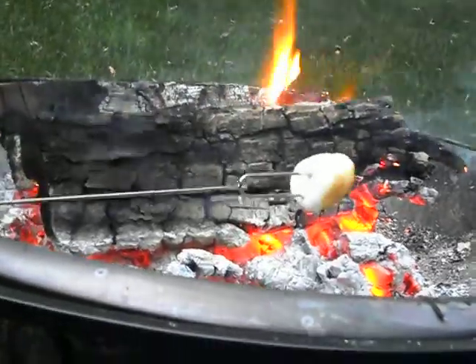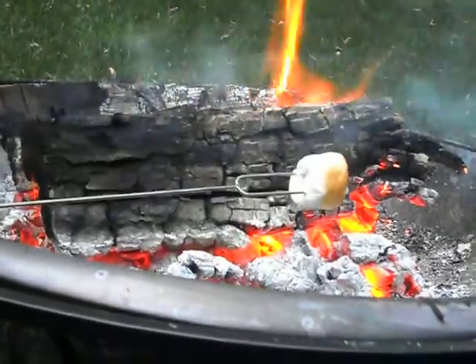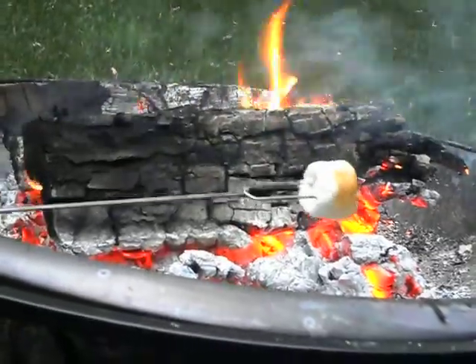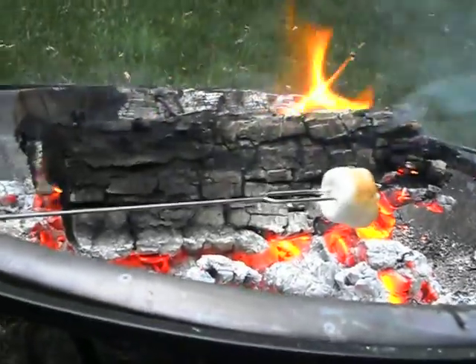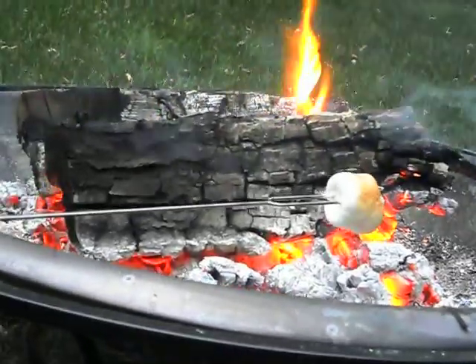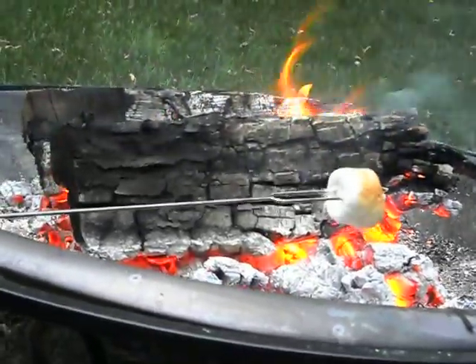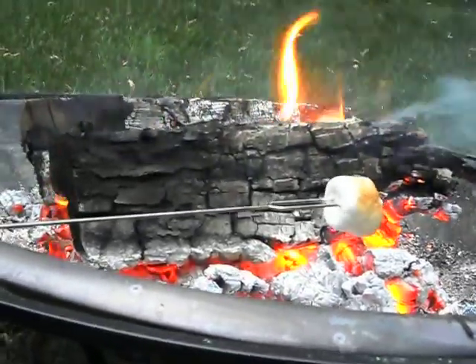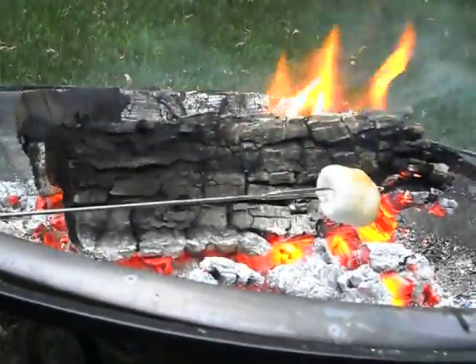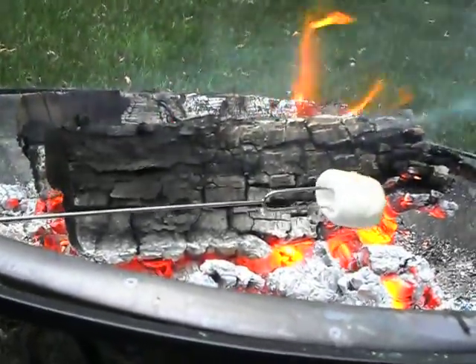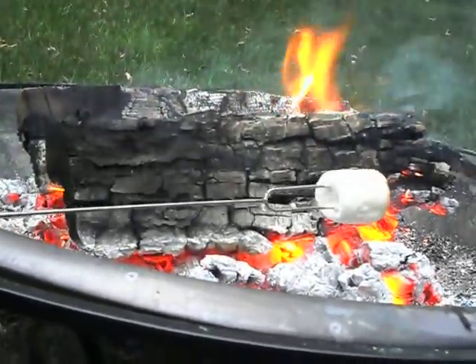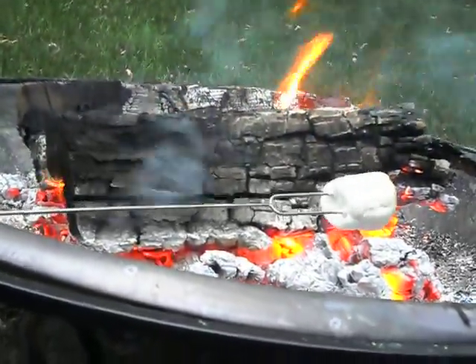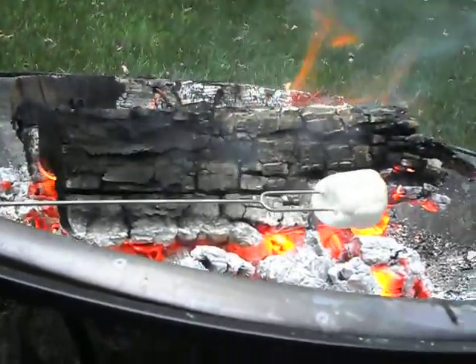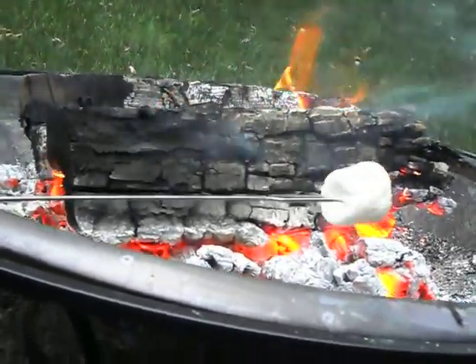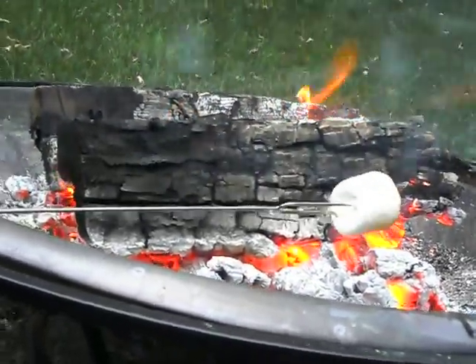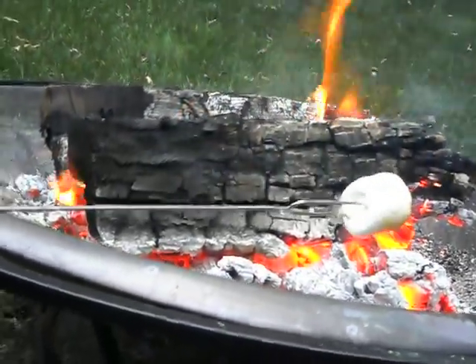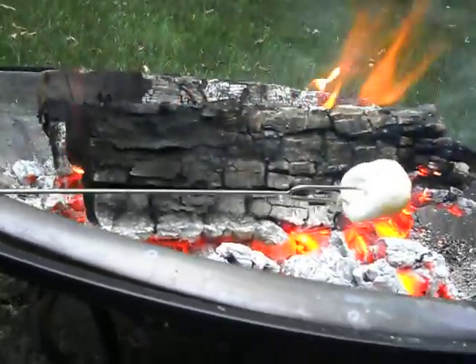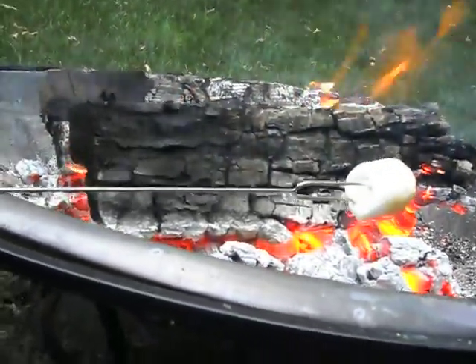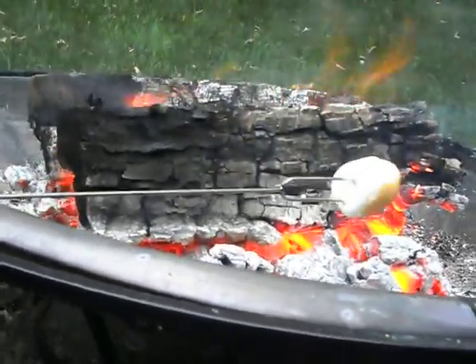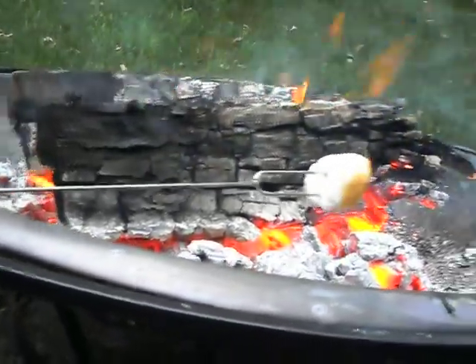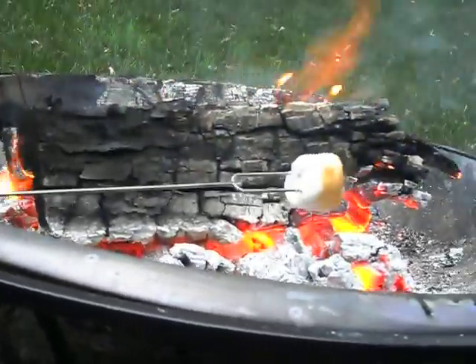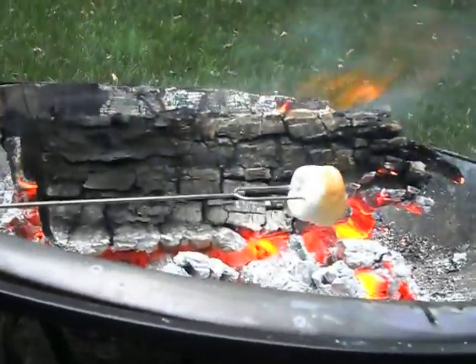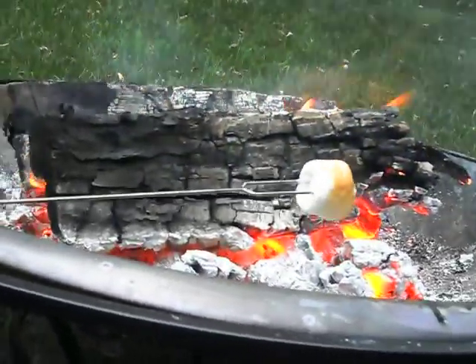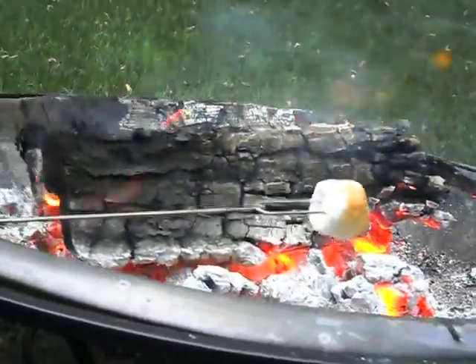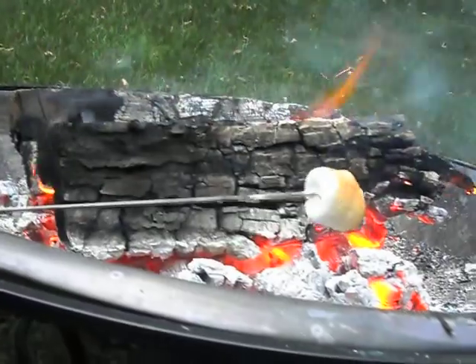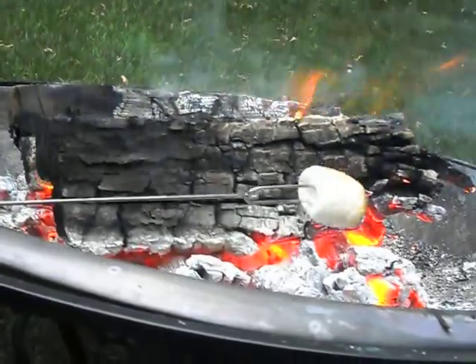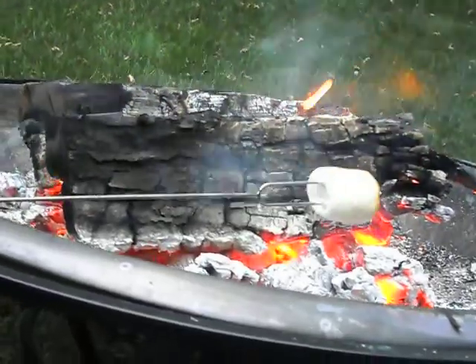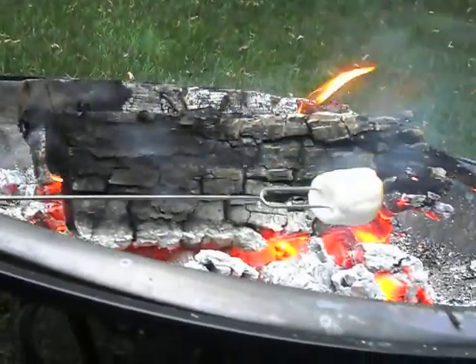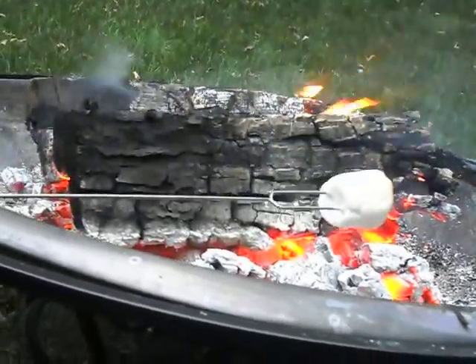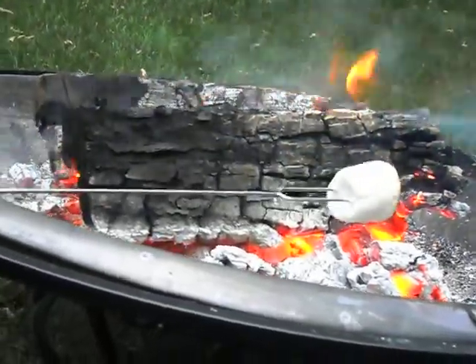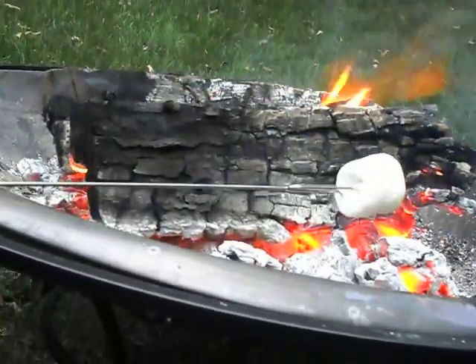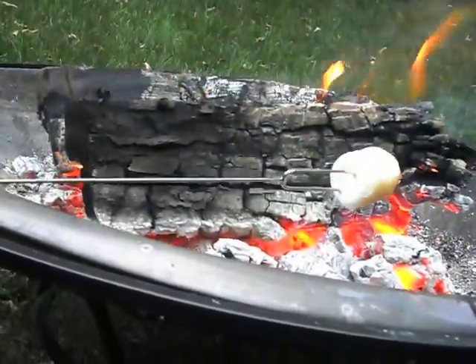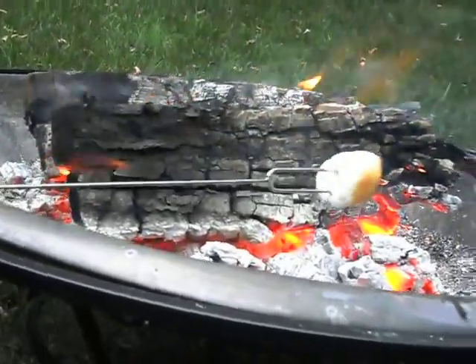You can see we're almost there. If you see the marshmallow start to smoke, you have to get it away from the fire so it doesn't burst into flame.